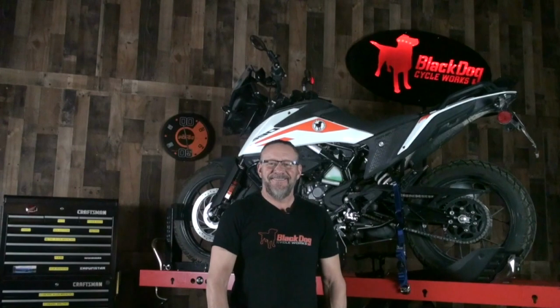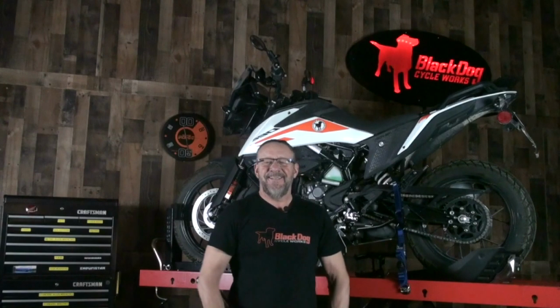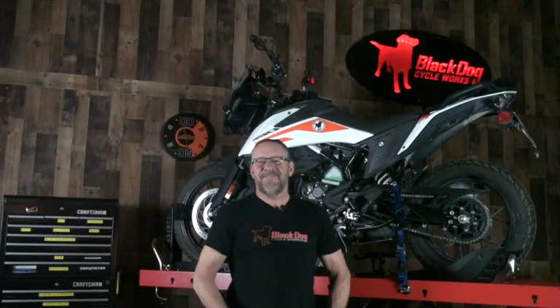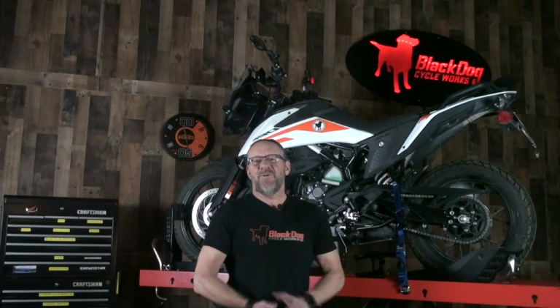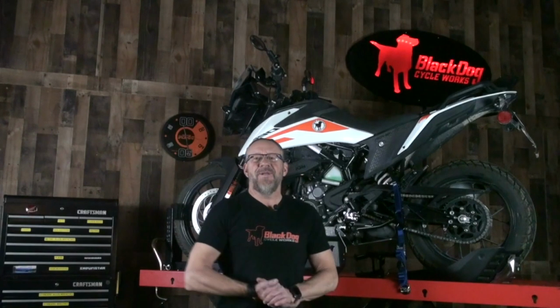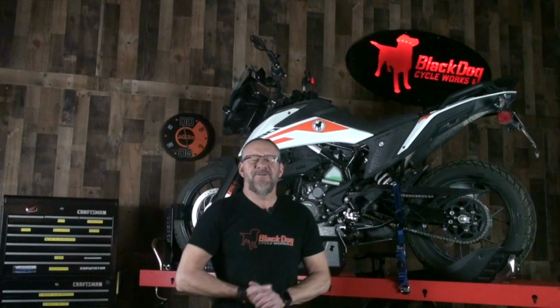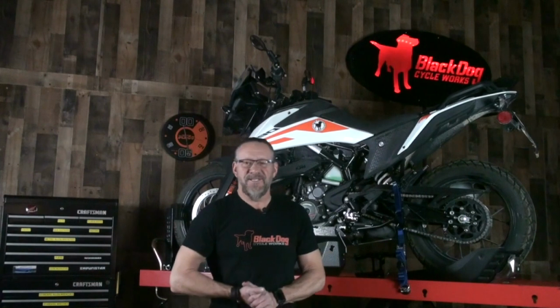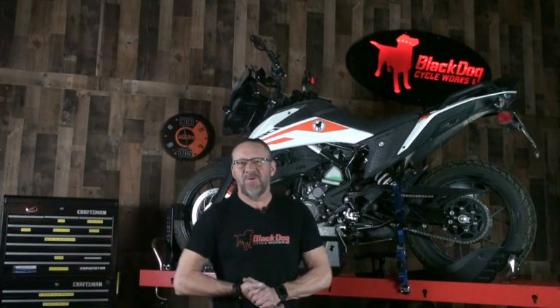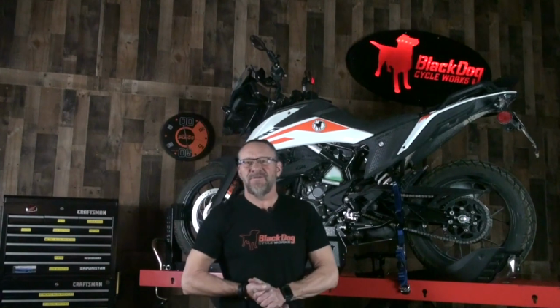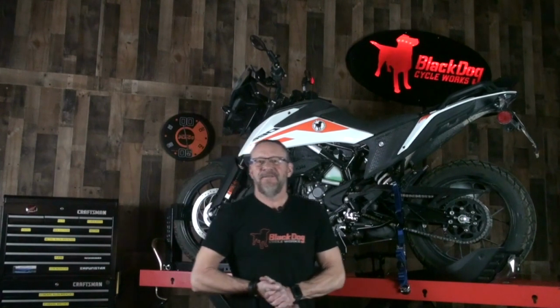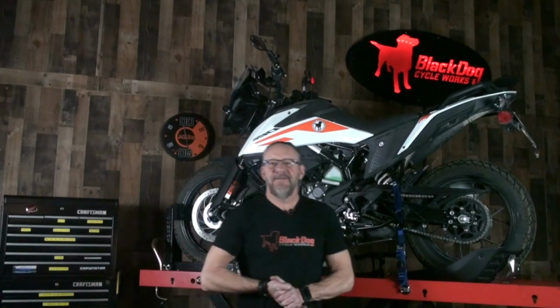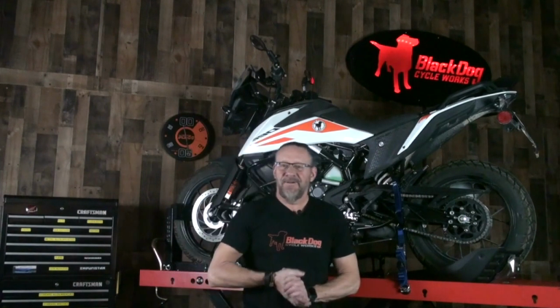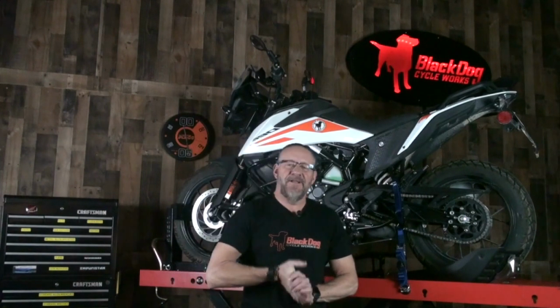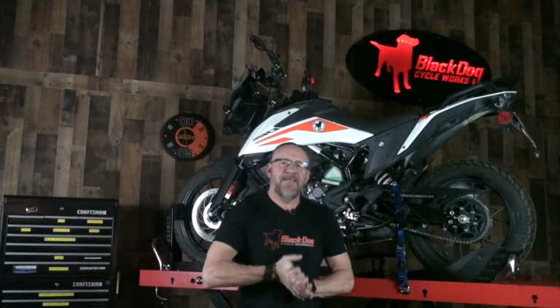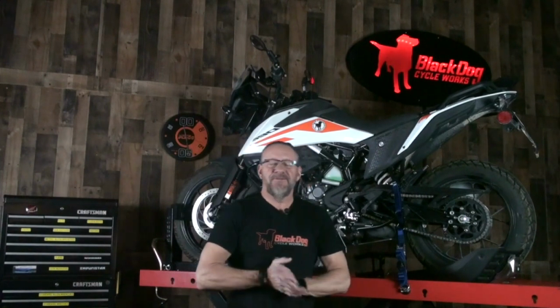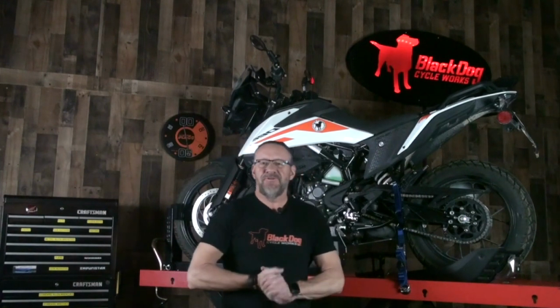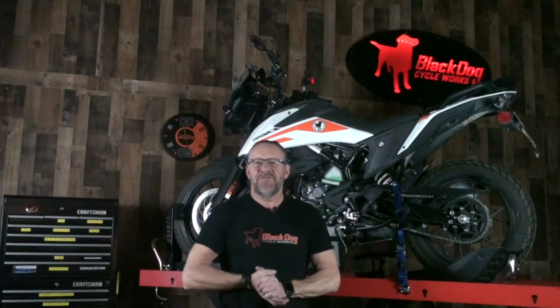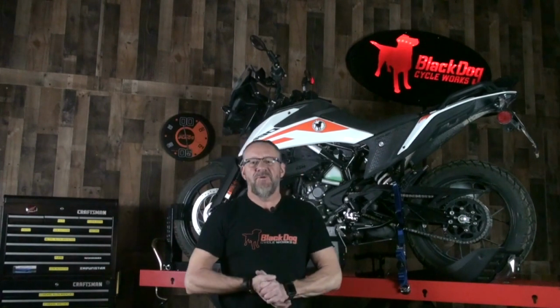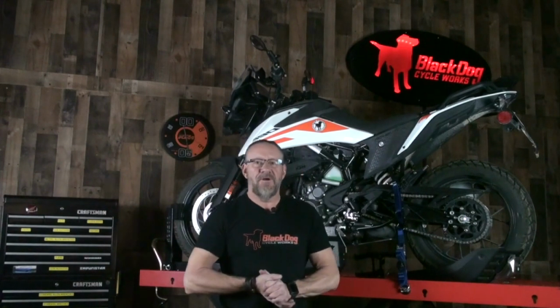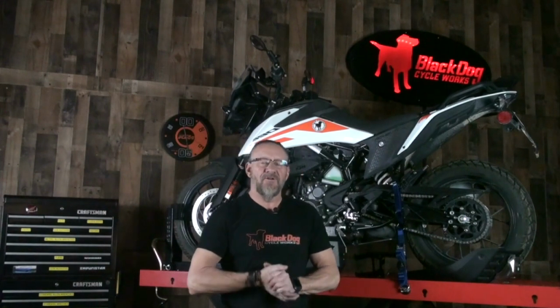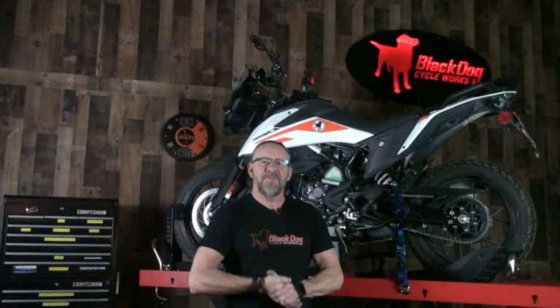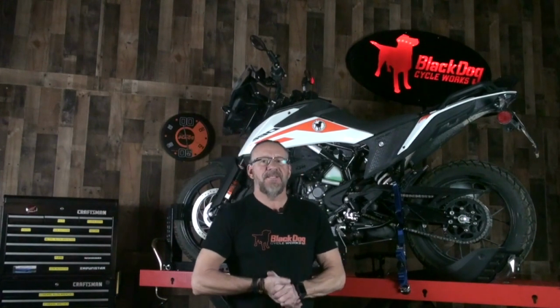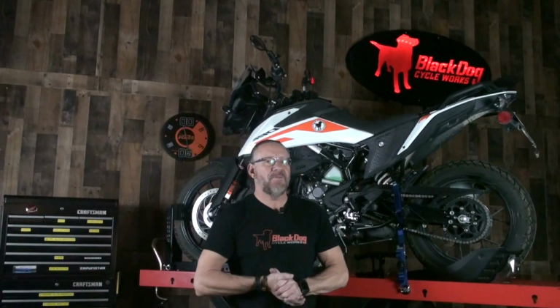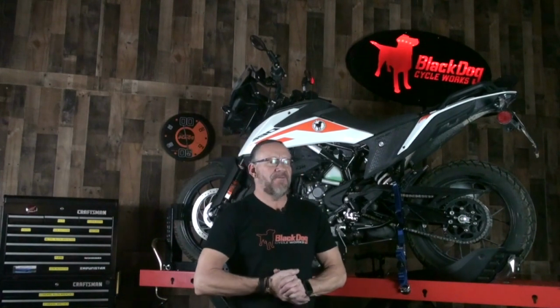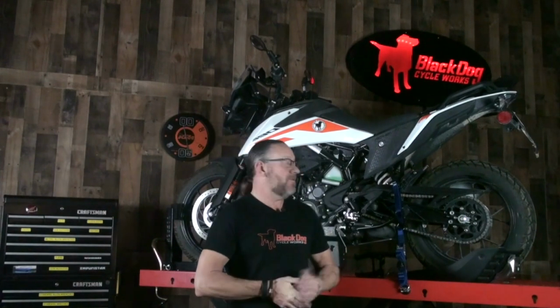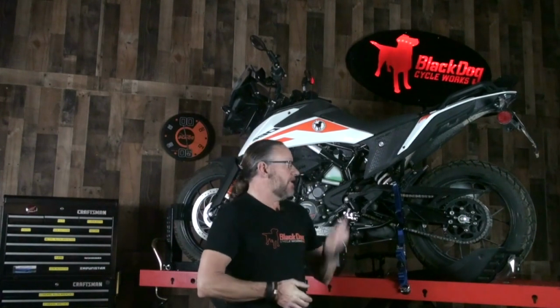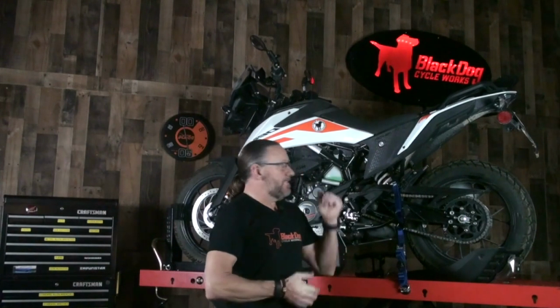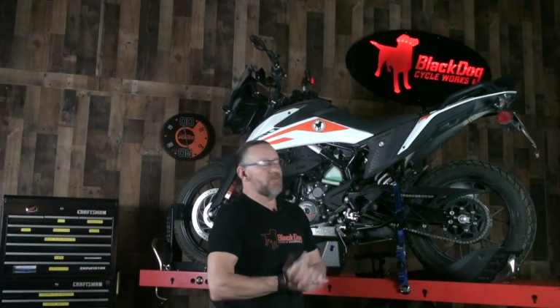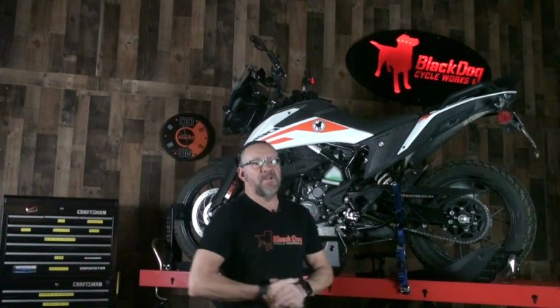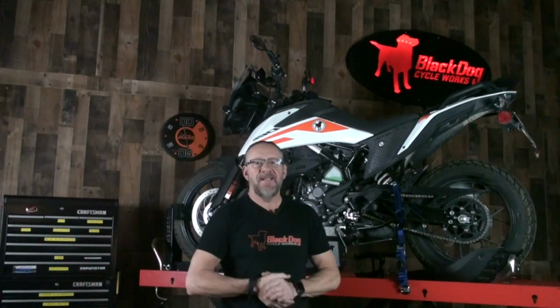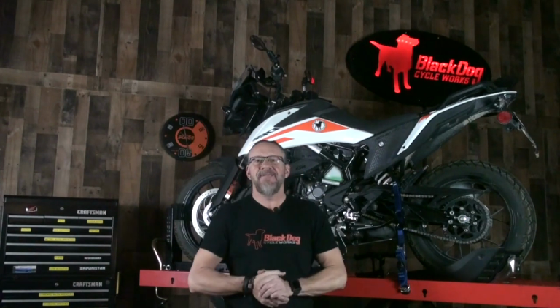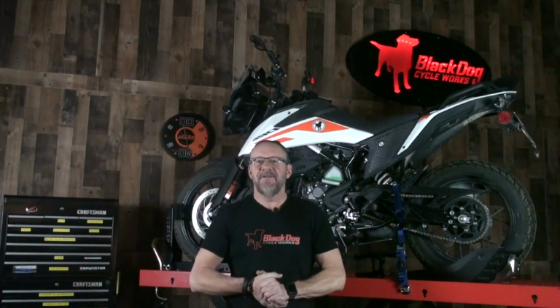Hey, it's Kurt with Black Dog Cycle Works. I'm here today to introduce you to our ultimate skid plate for the KTM 390 Adventure.